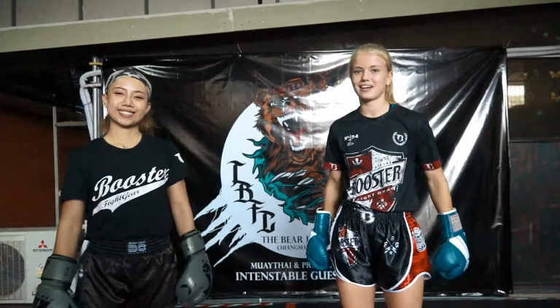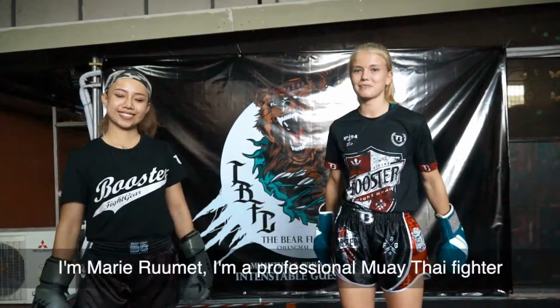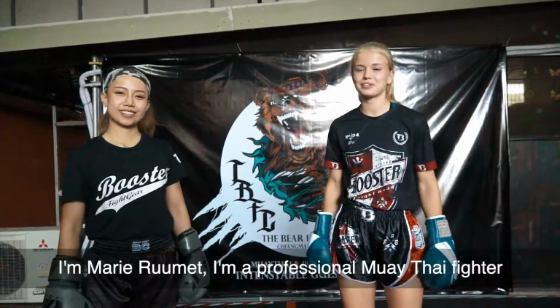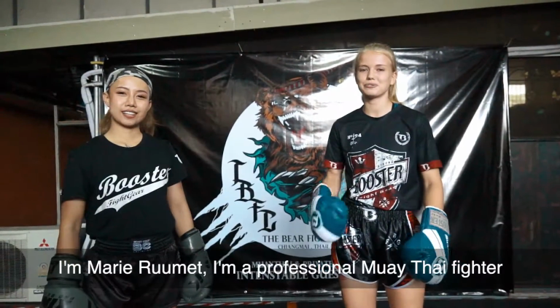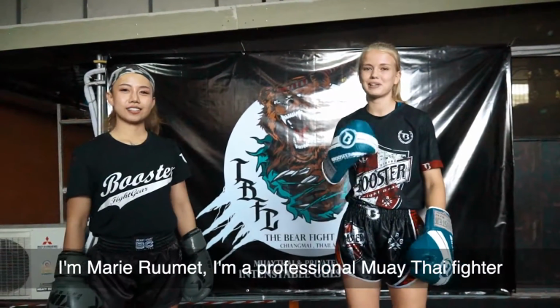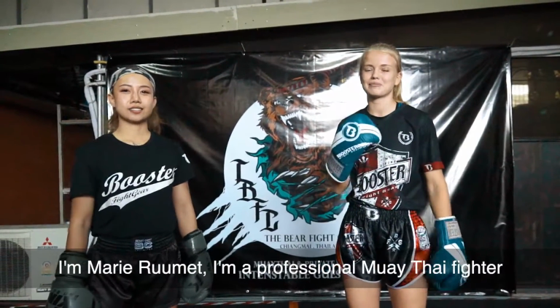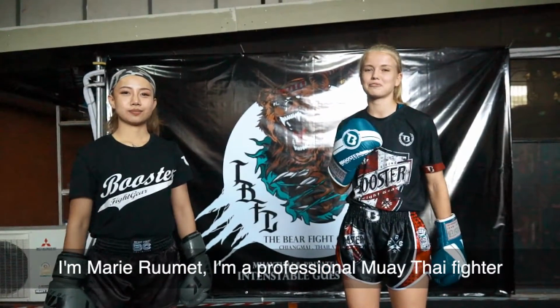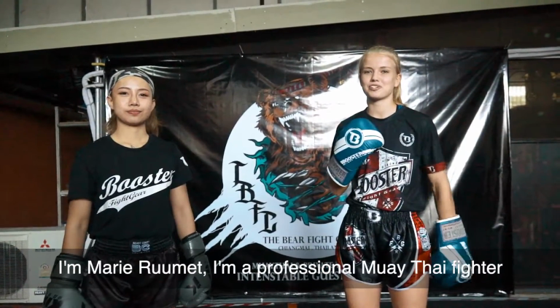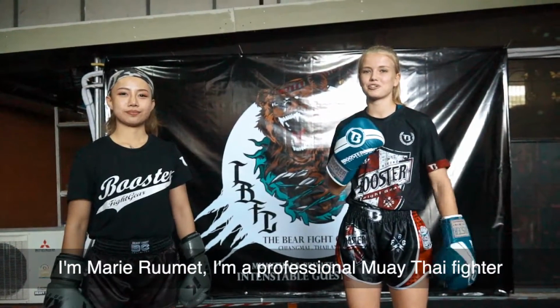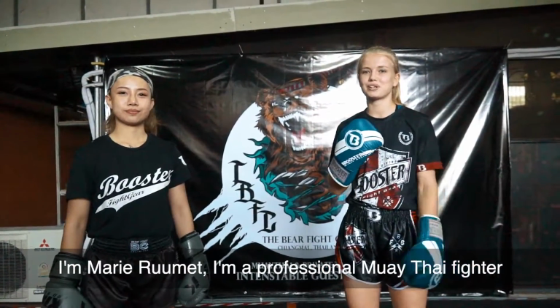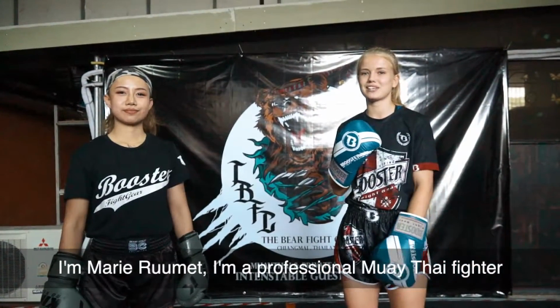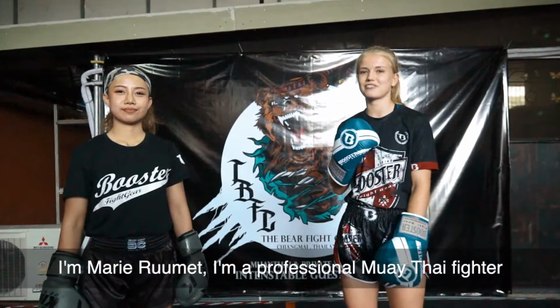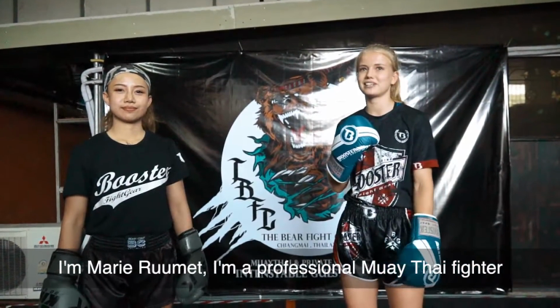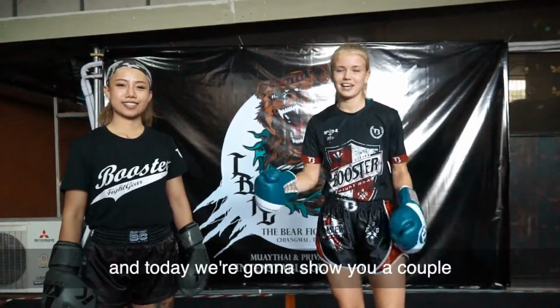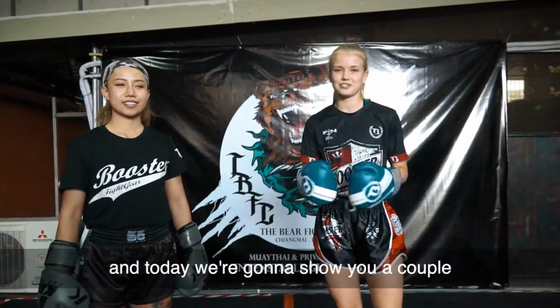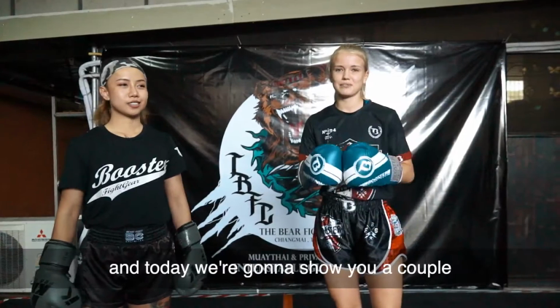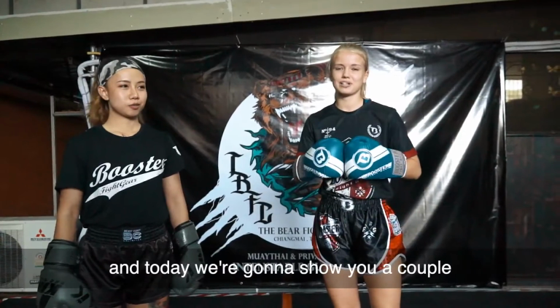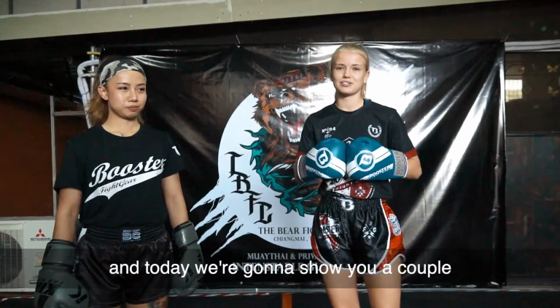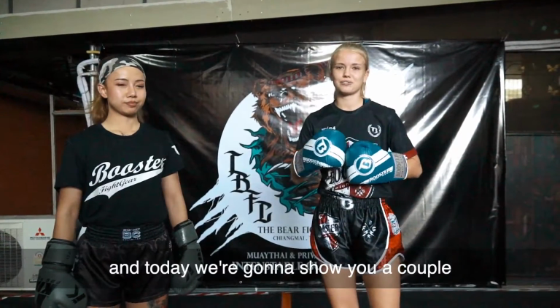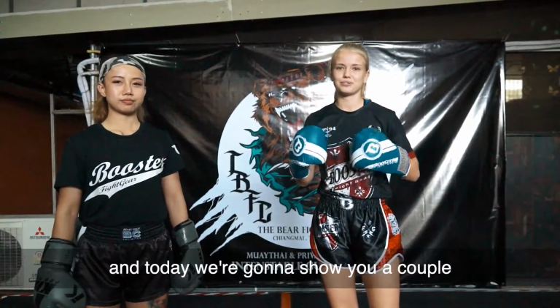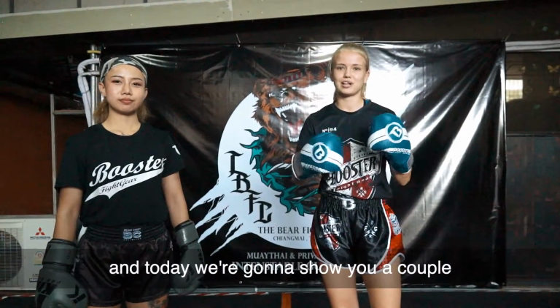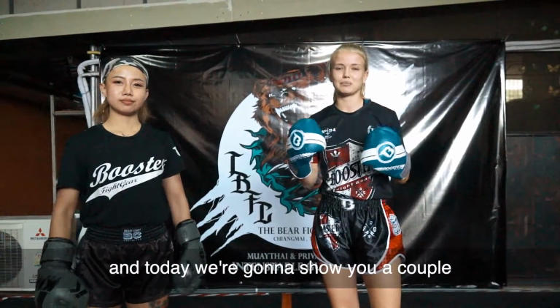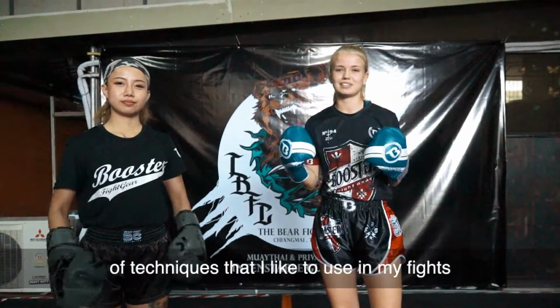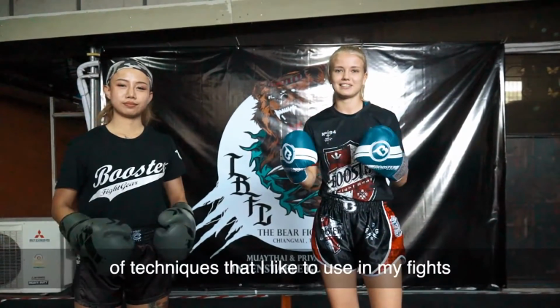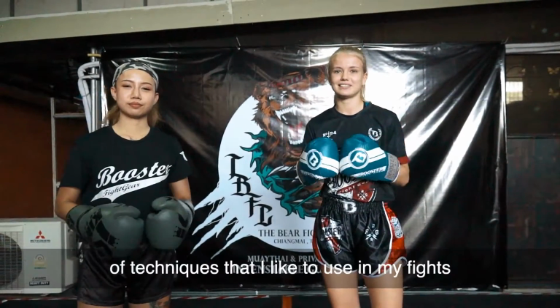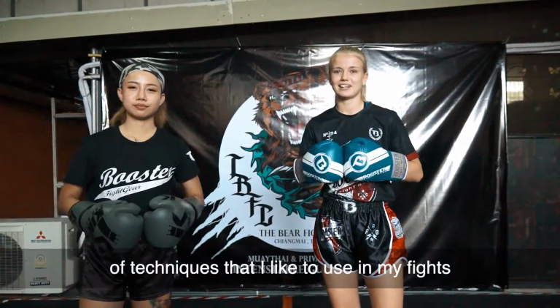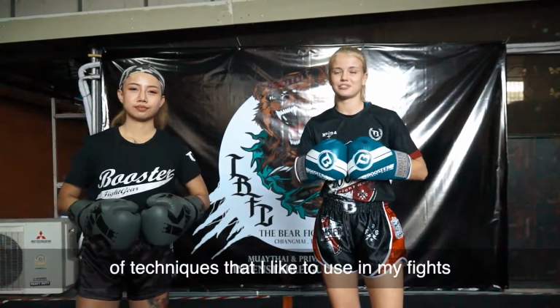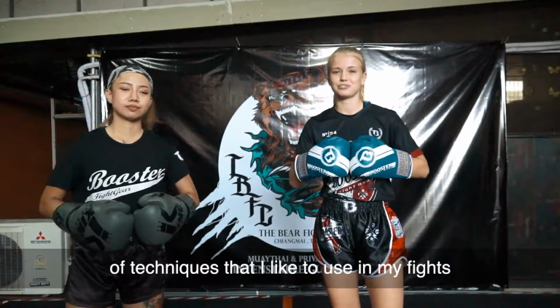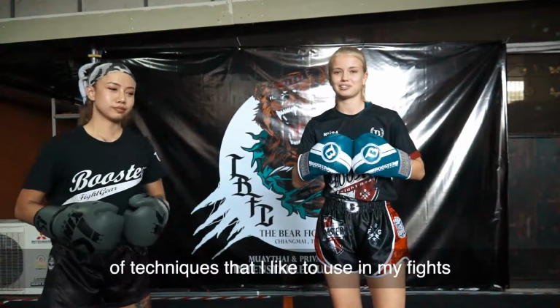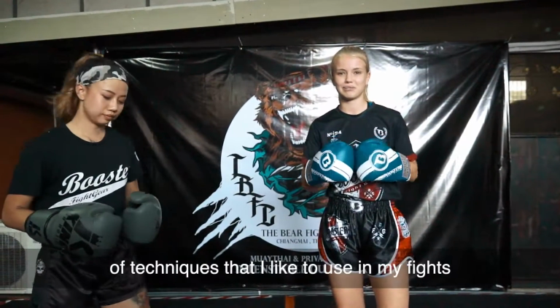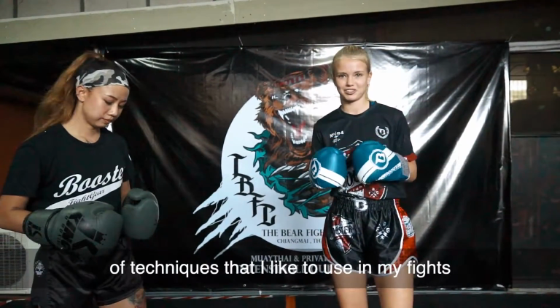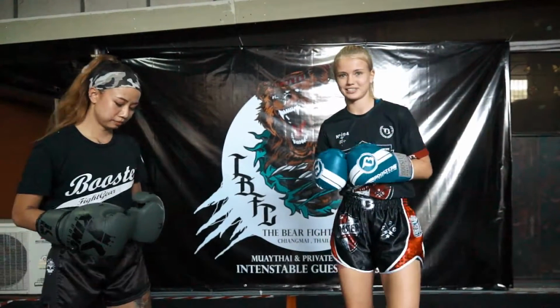I'm Marie Rumat. I'm a professional Muay Thai fighter and today we're gonna show you a couple of techniques that I like to use in my fights.